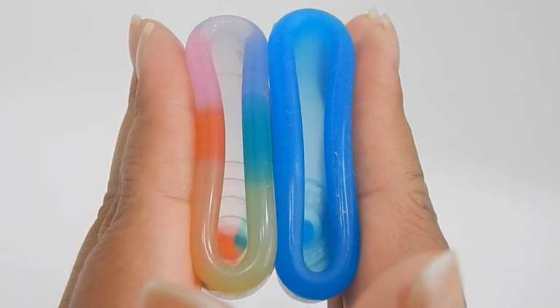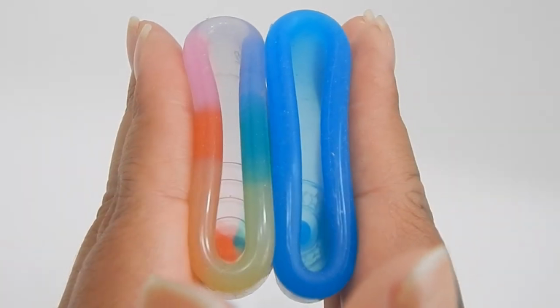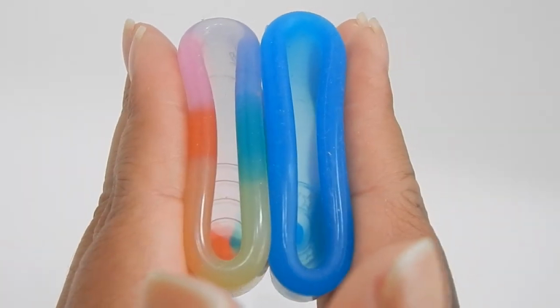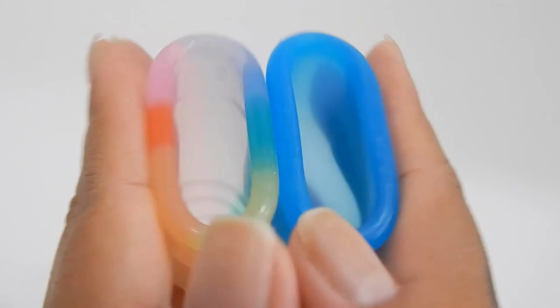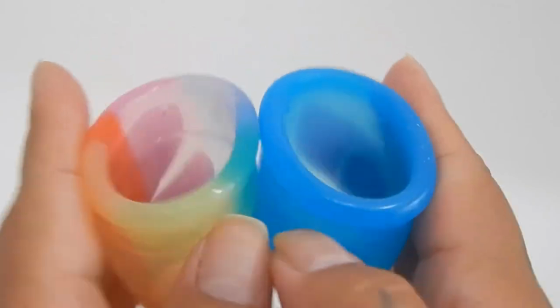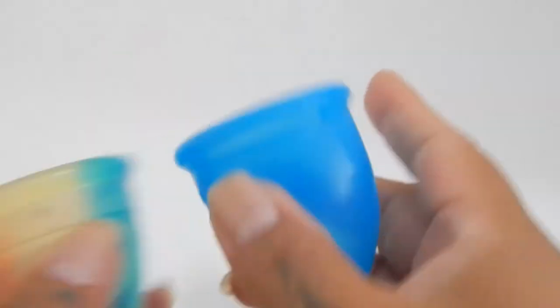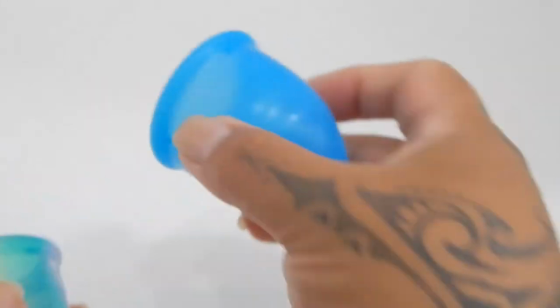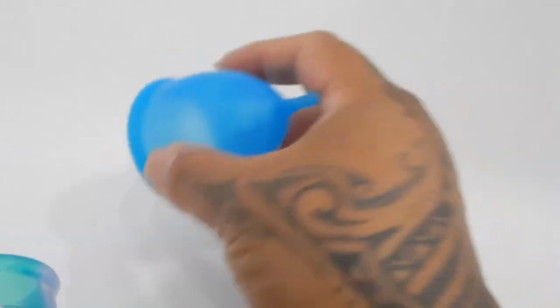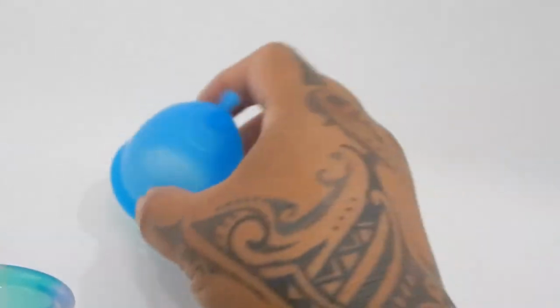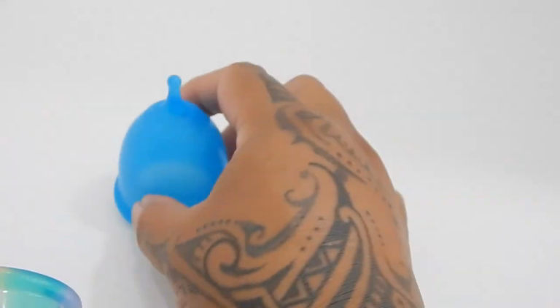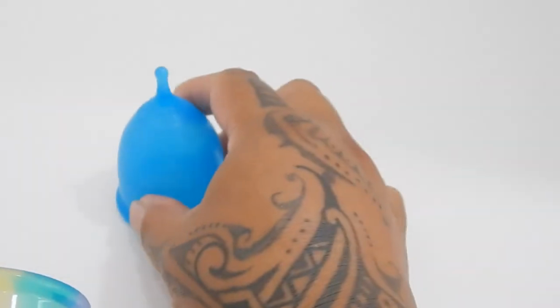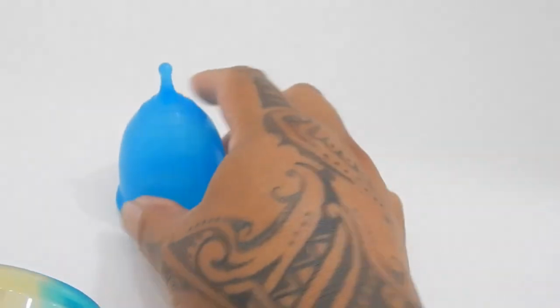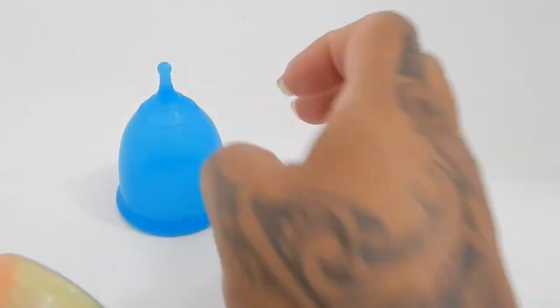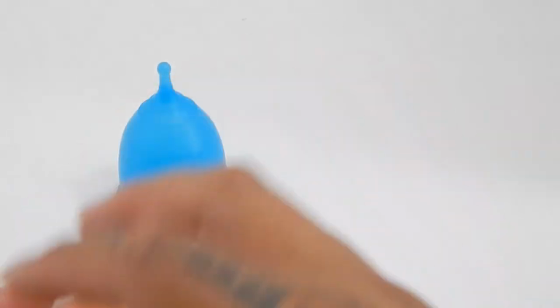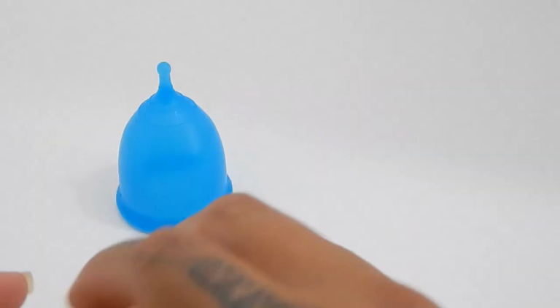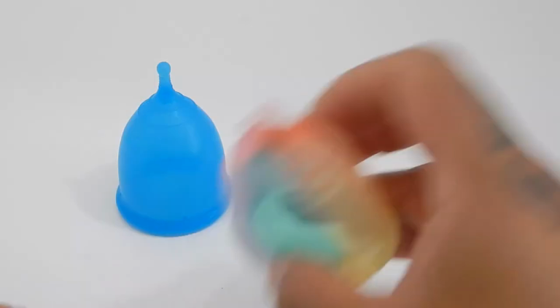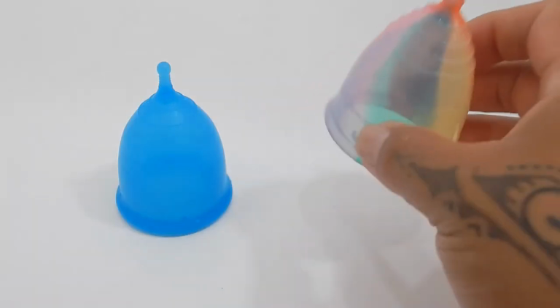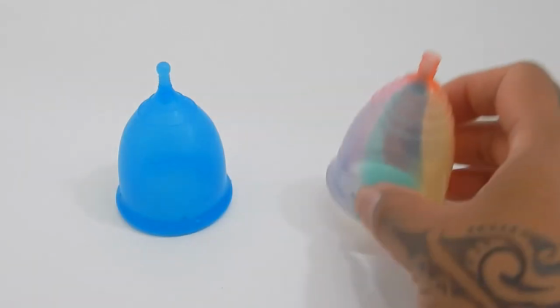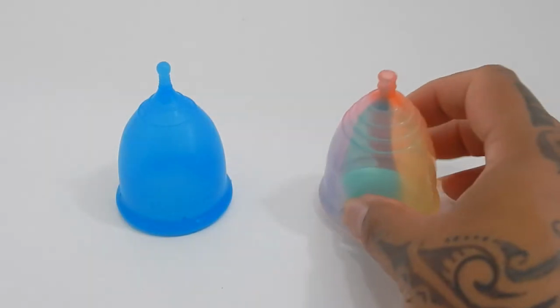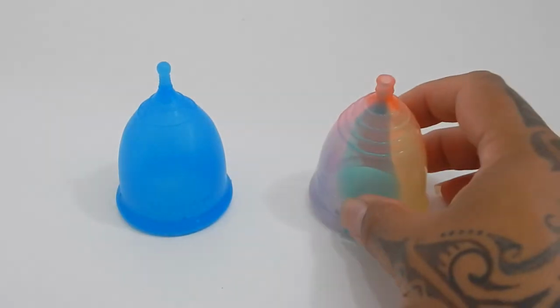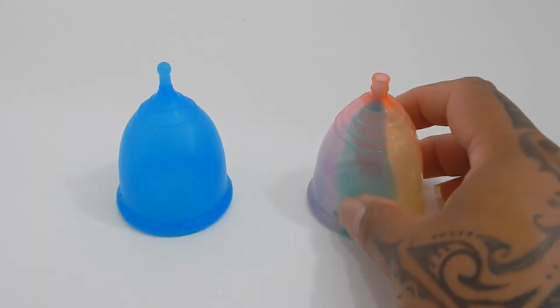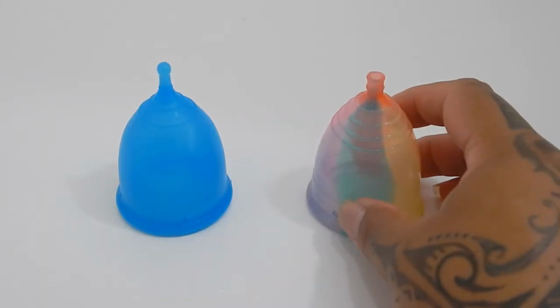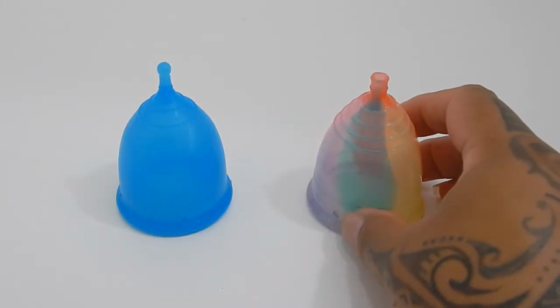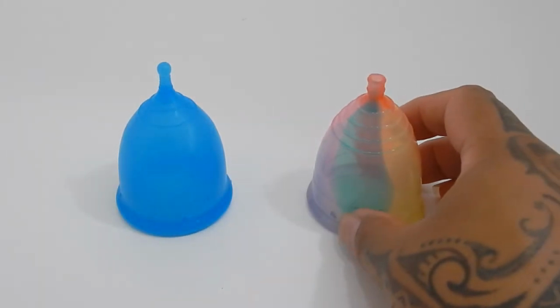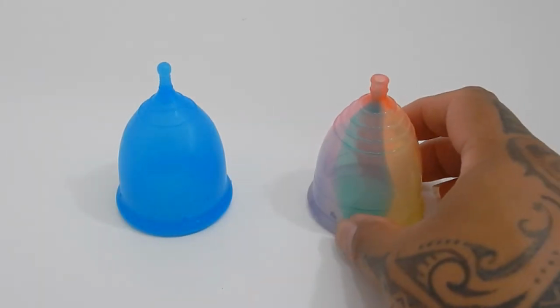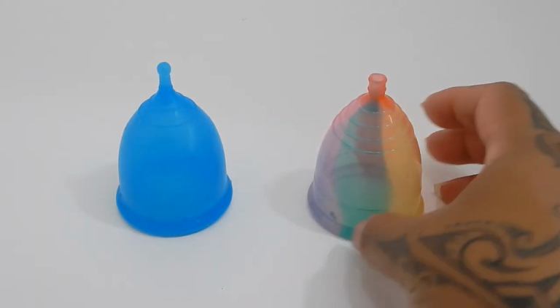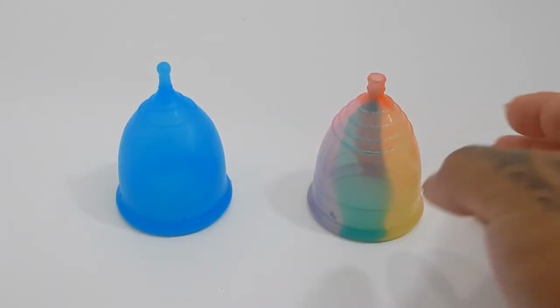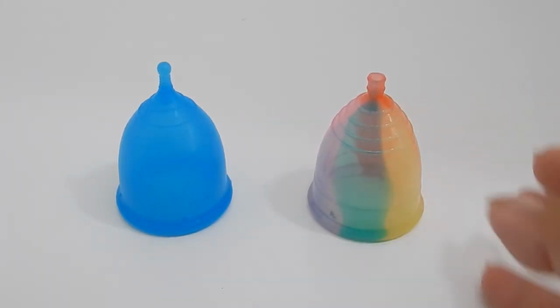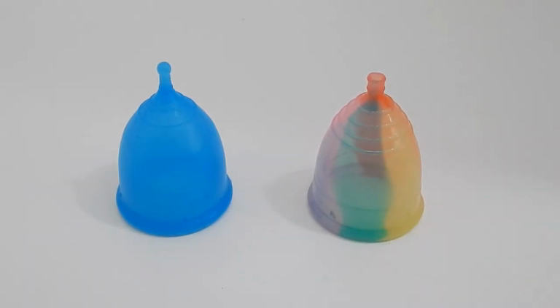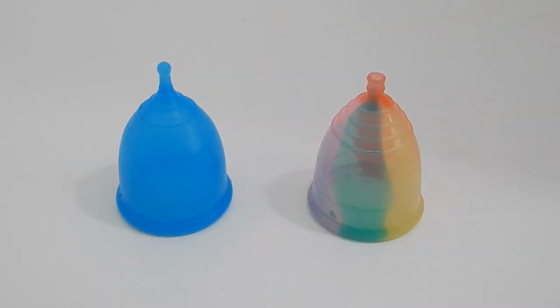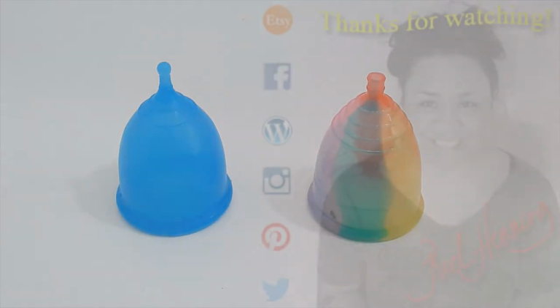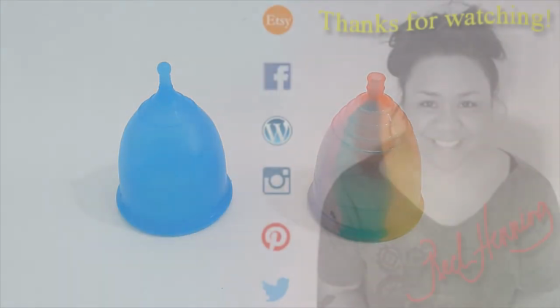And that was the Super Jenny and the Yuki Rainbow, both in a size large.